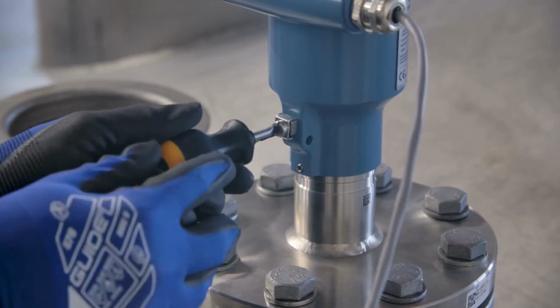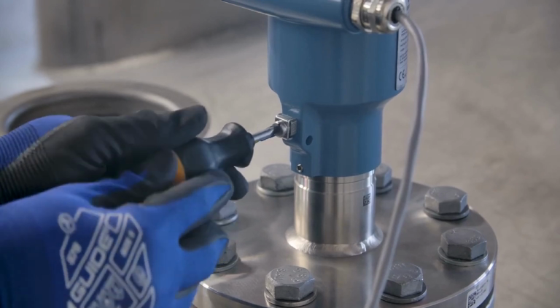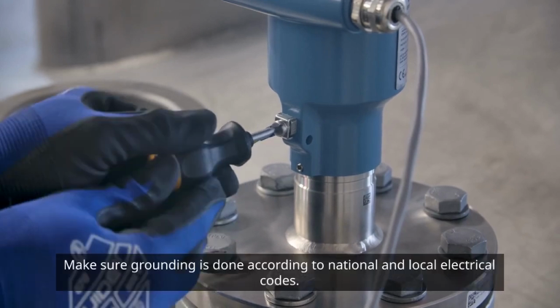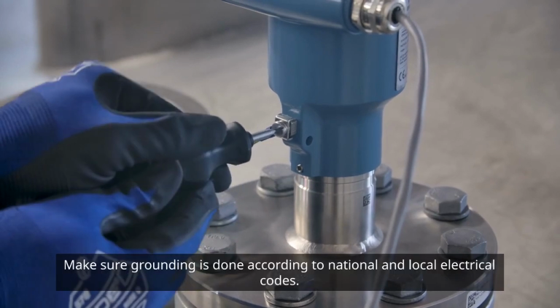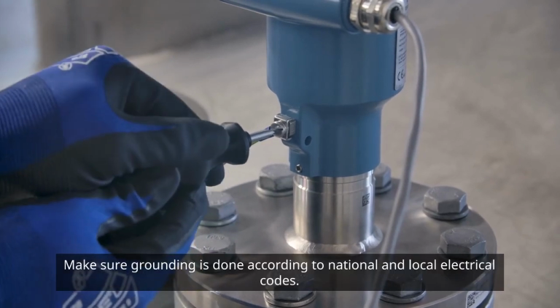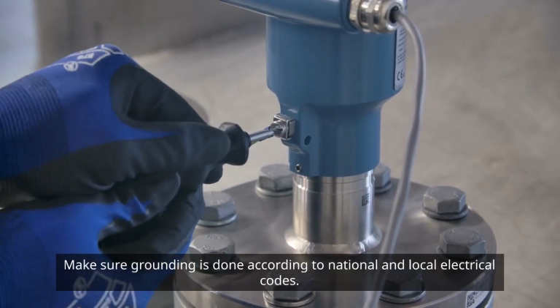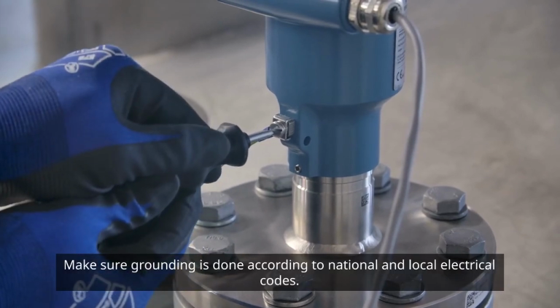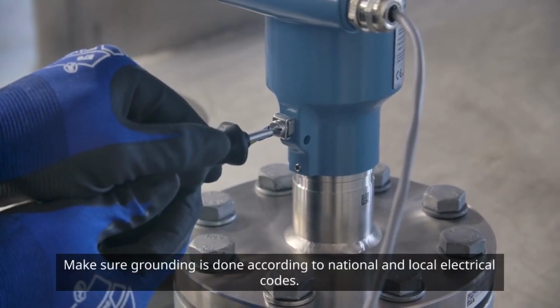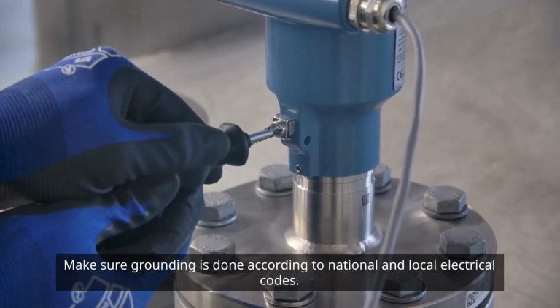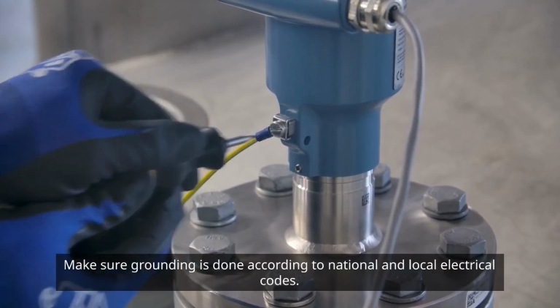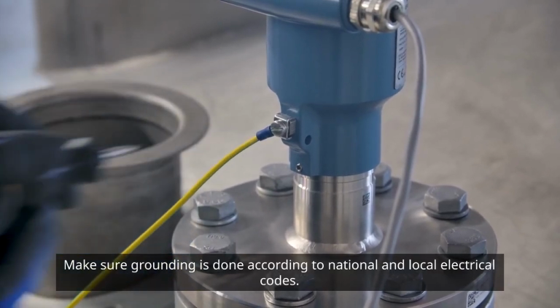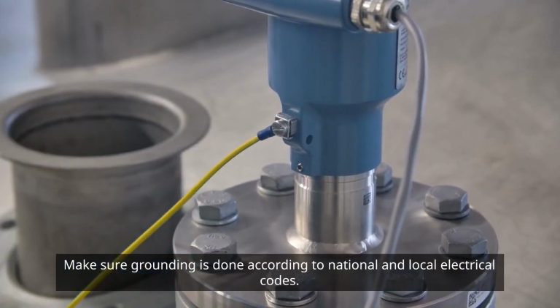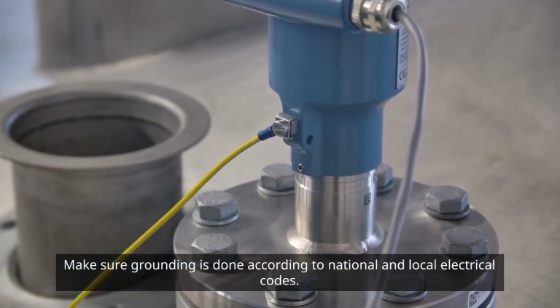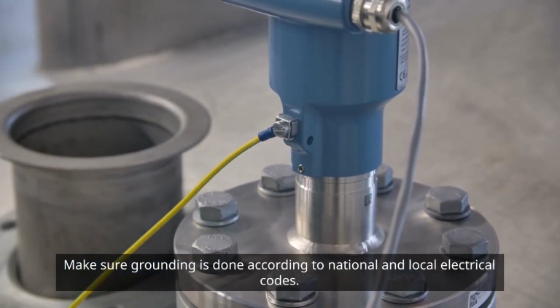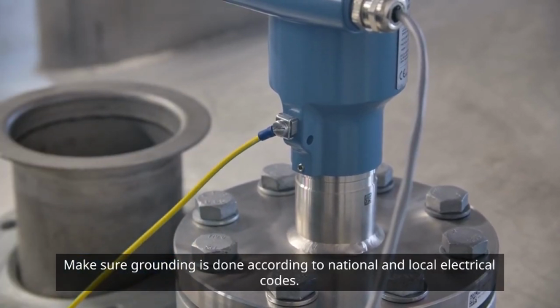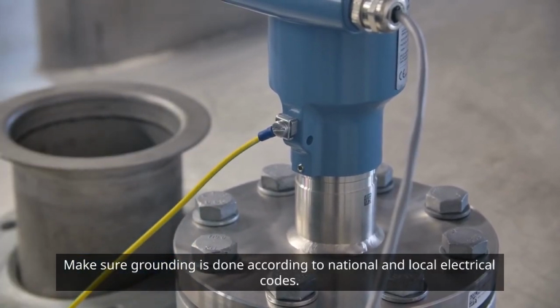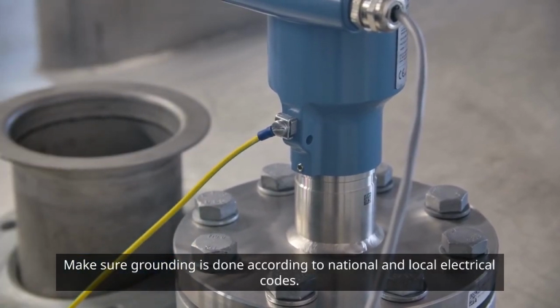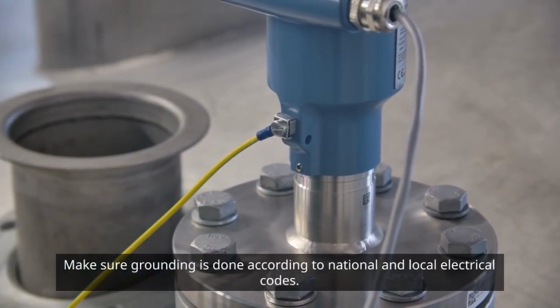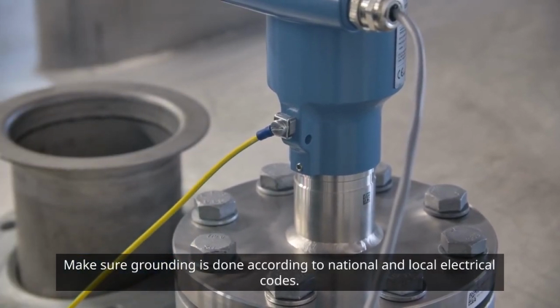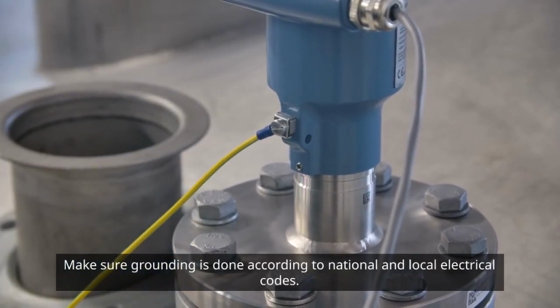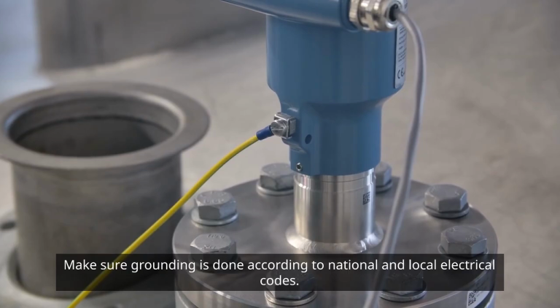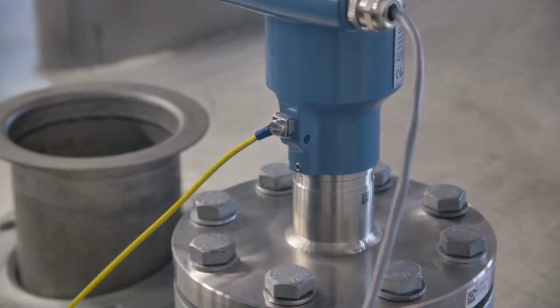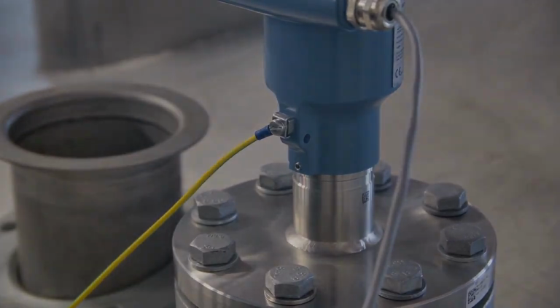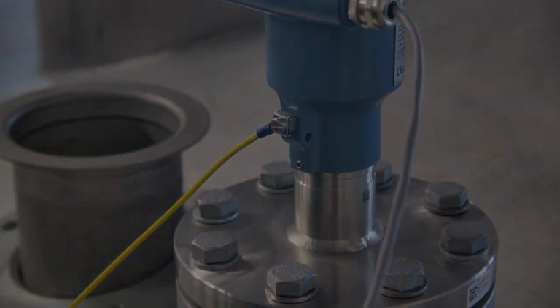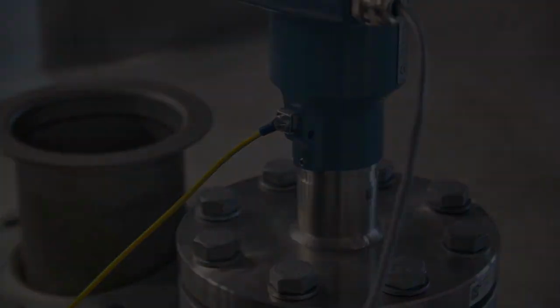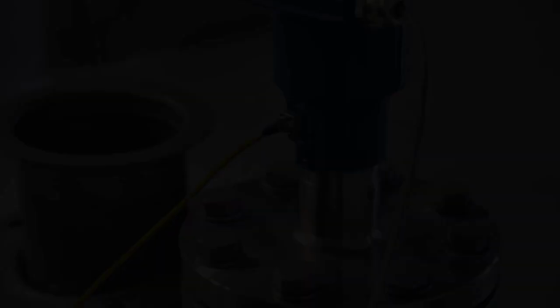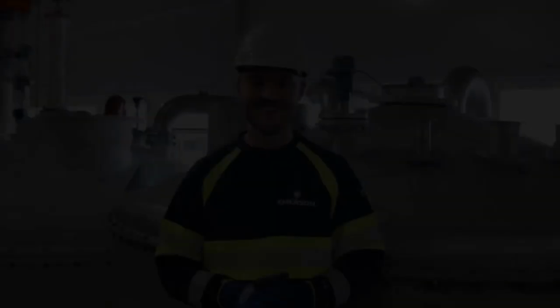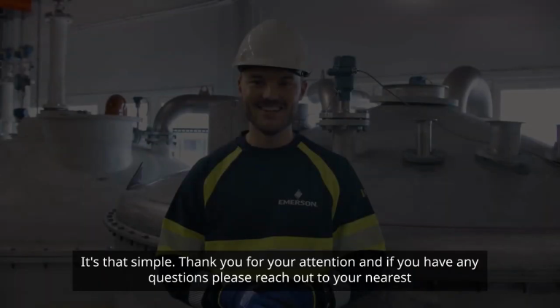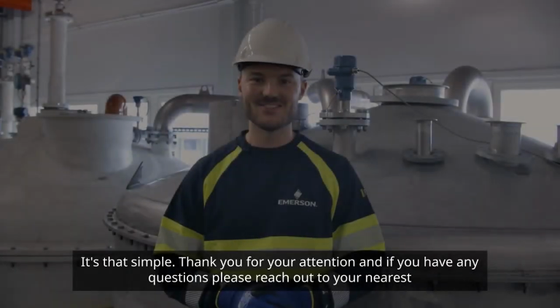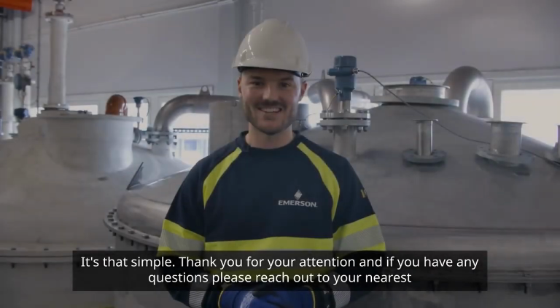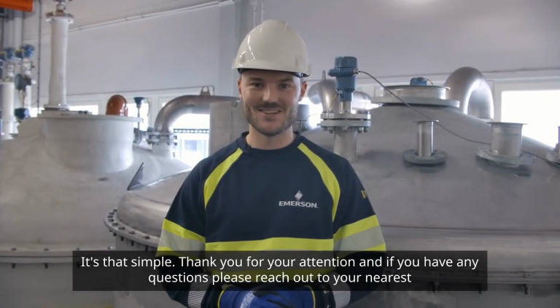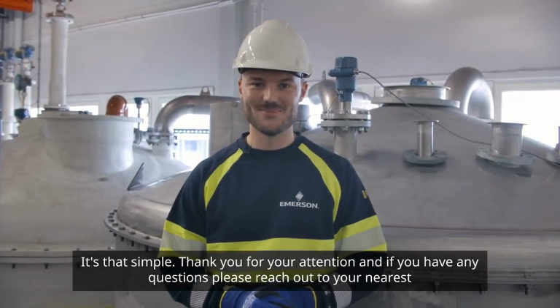Make sure grounding is done according to national and local electrical codes. It's that simple.